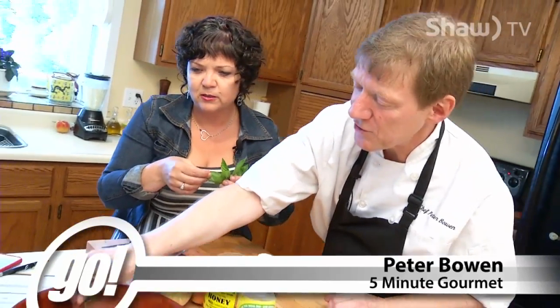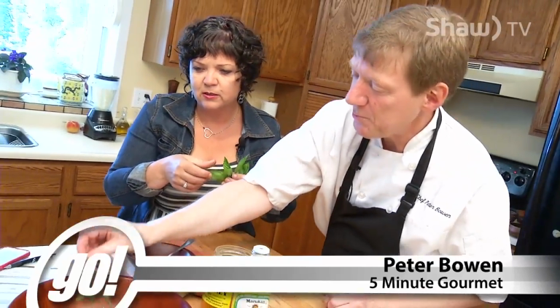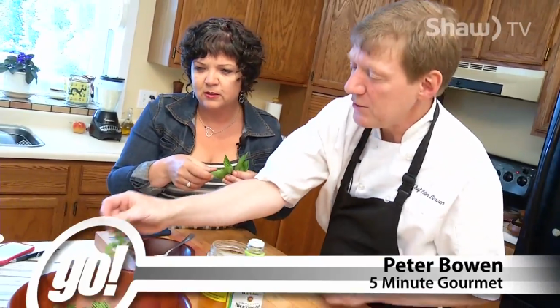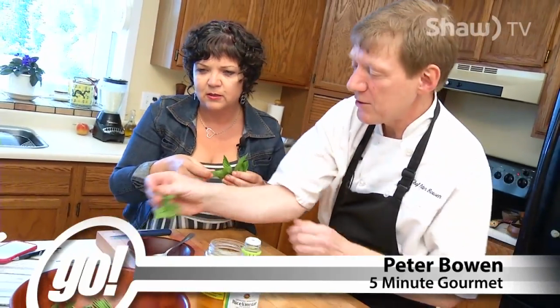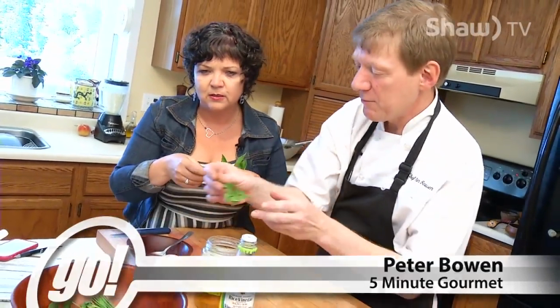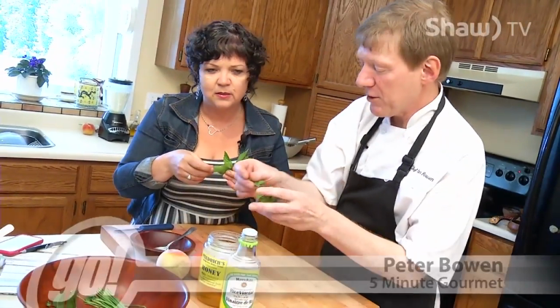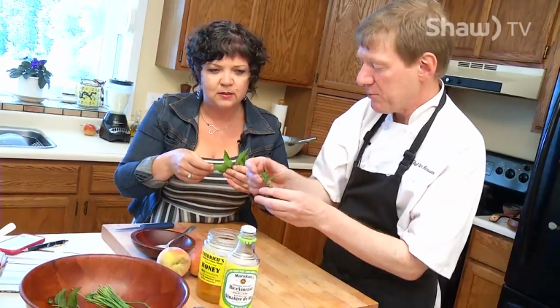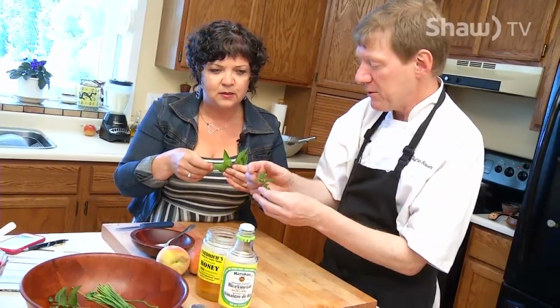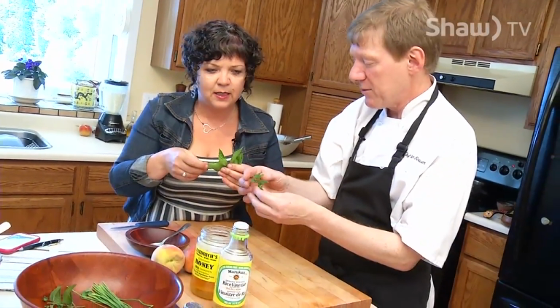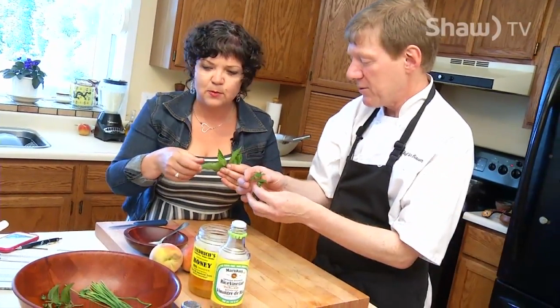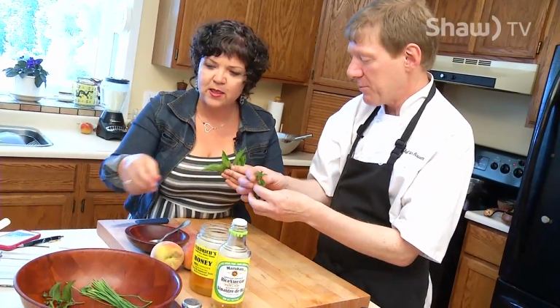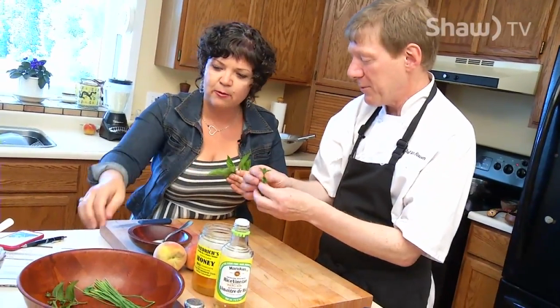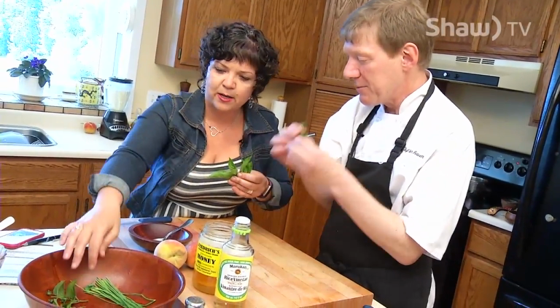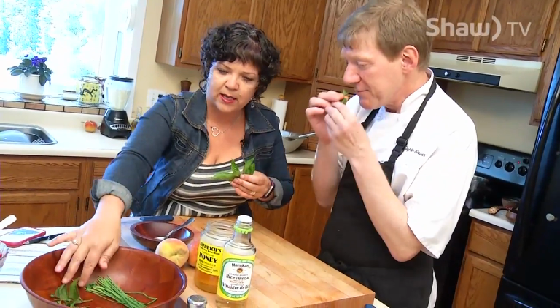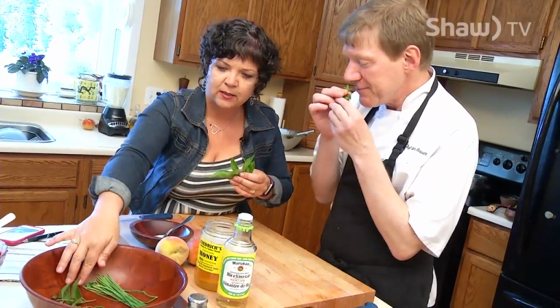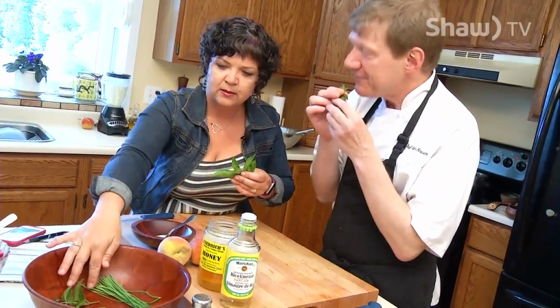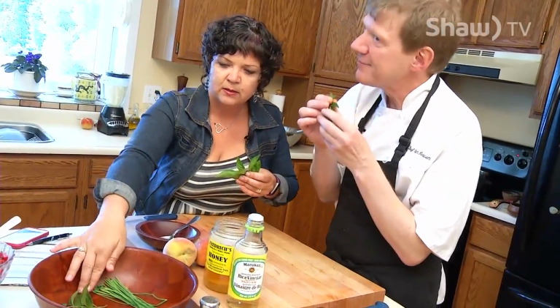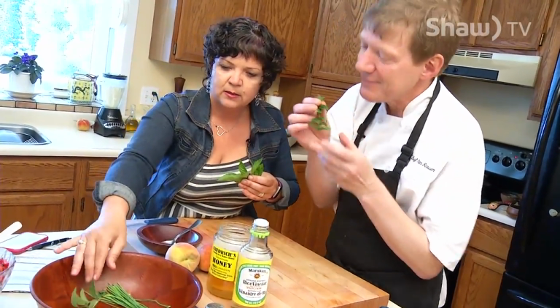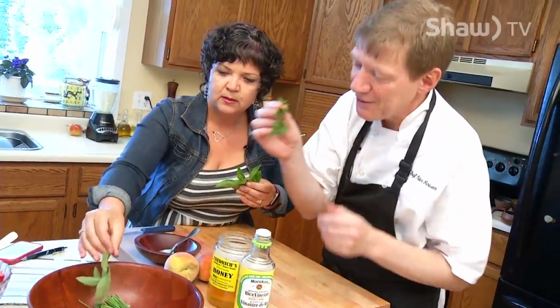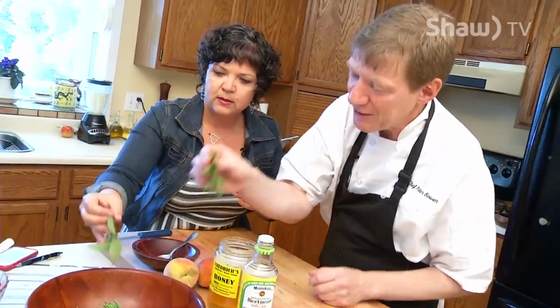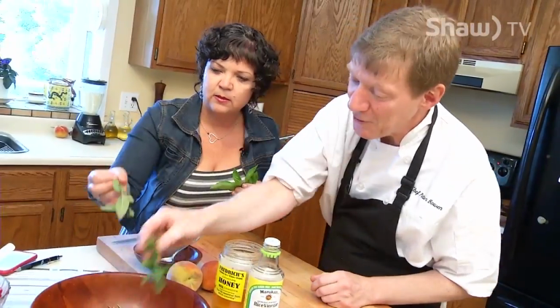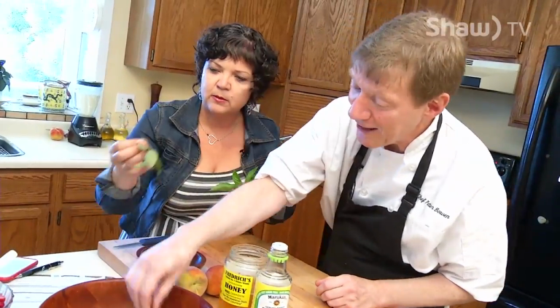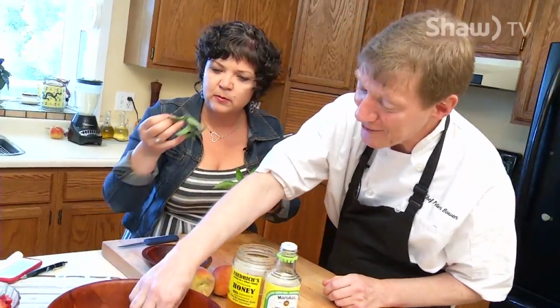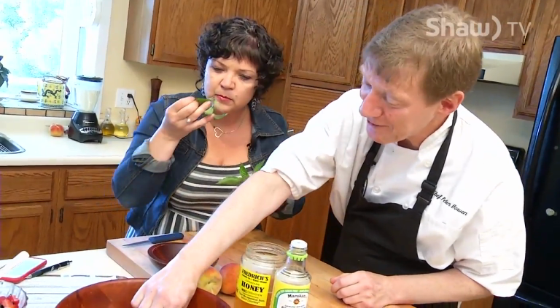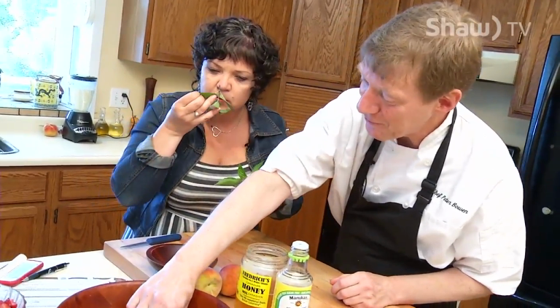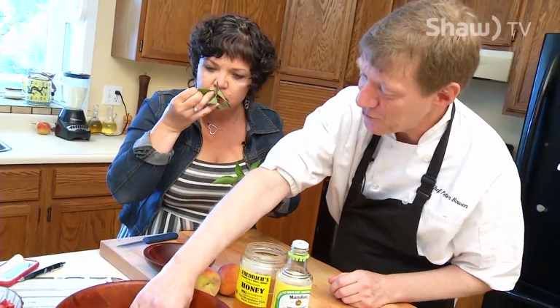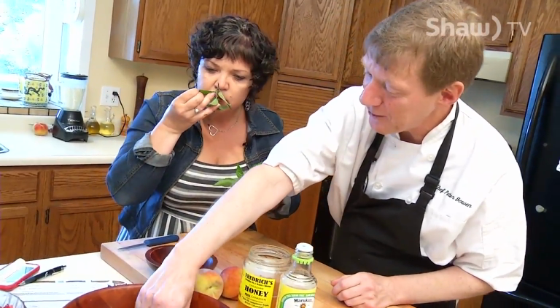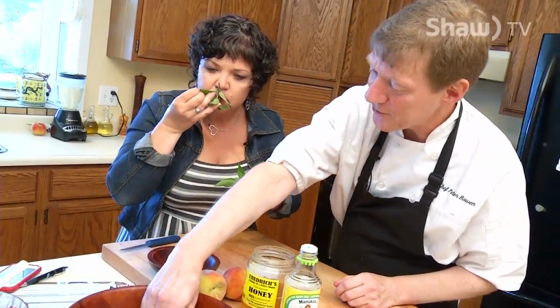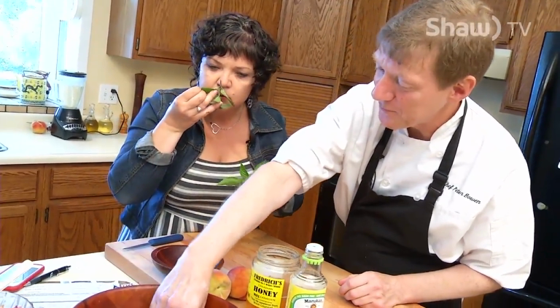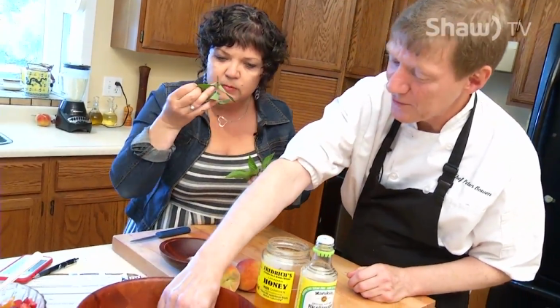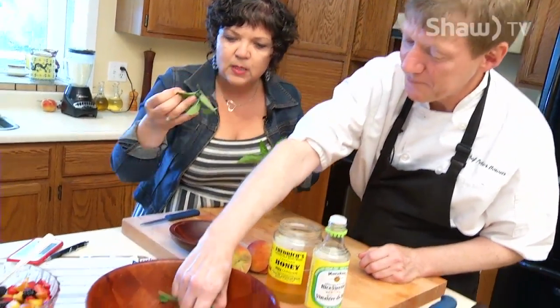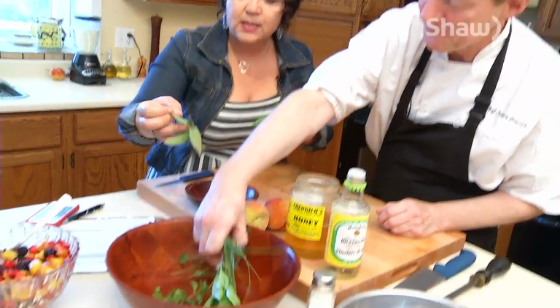We've got some mint, fresh mint. You can smell that right away. I love that too. And fresh chives.